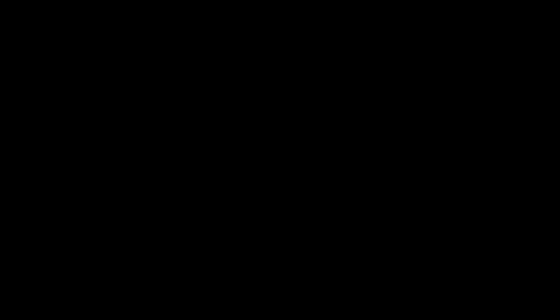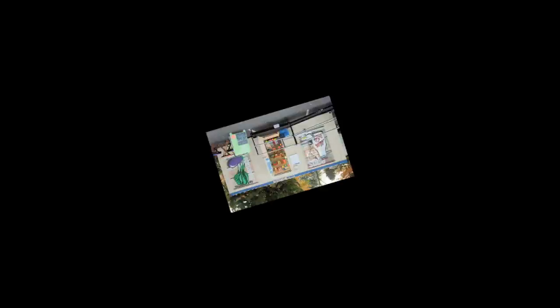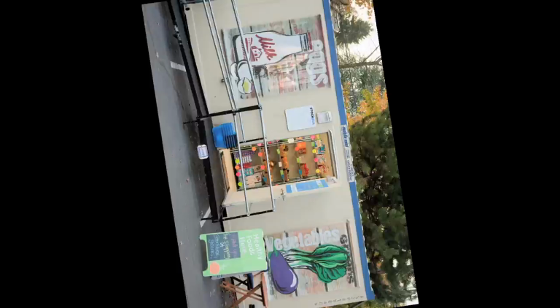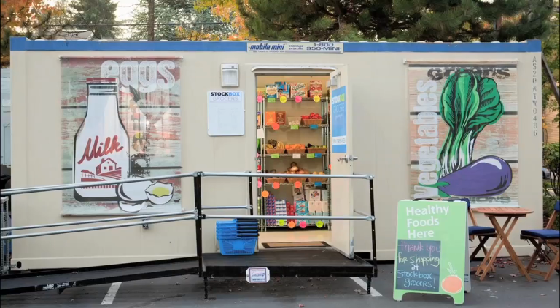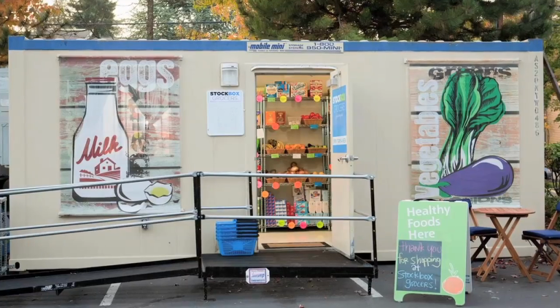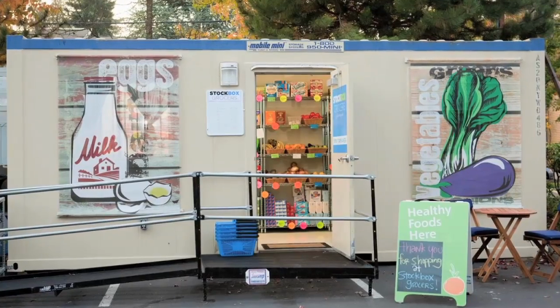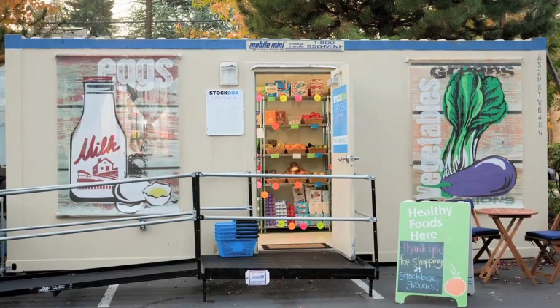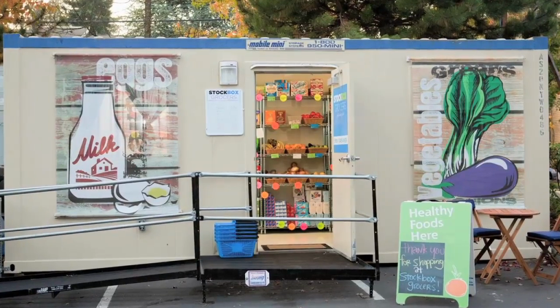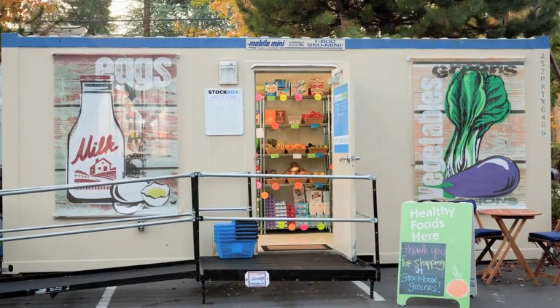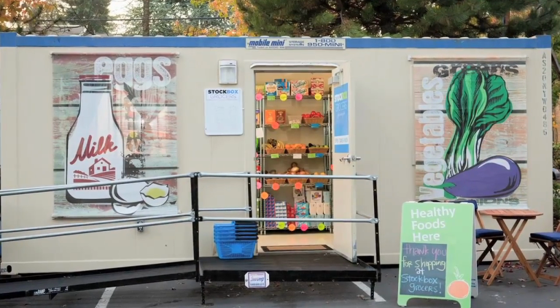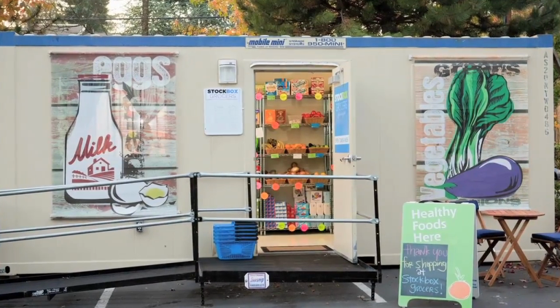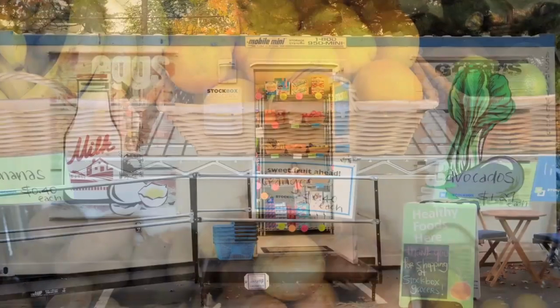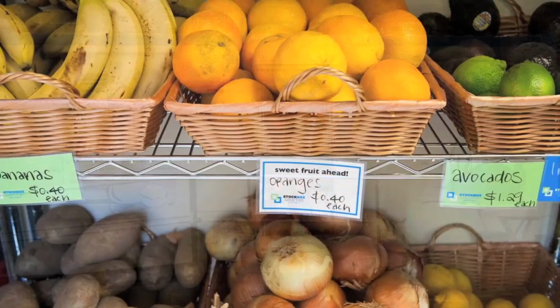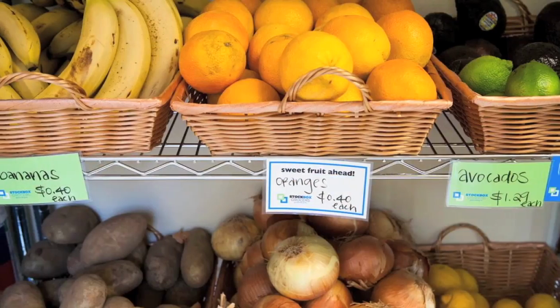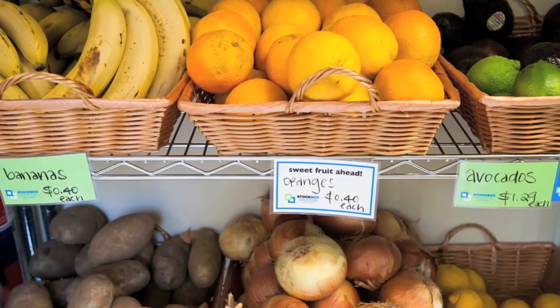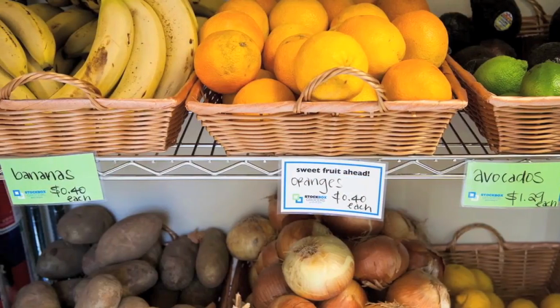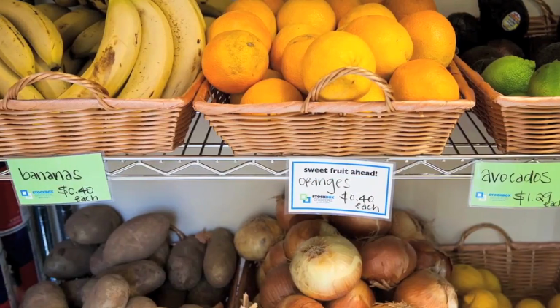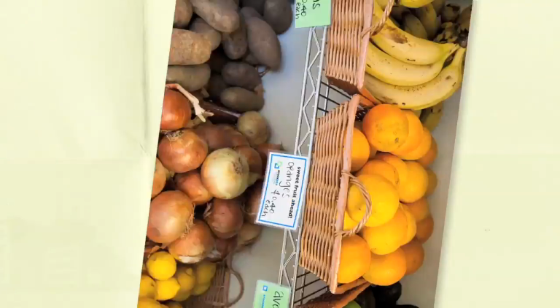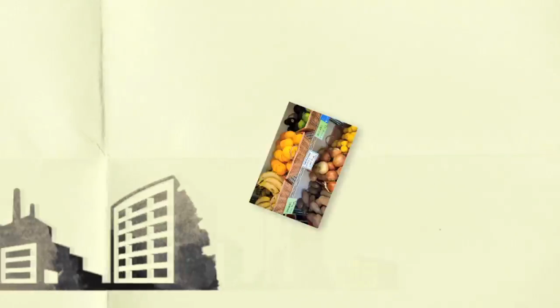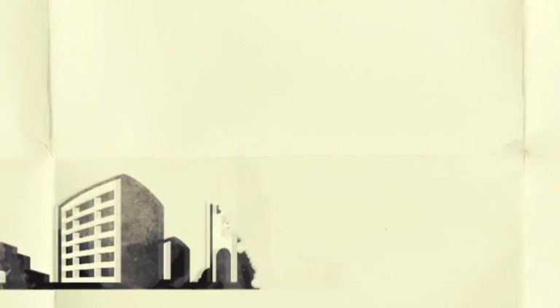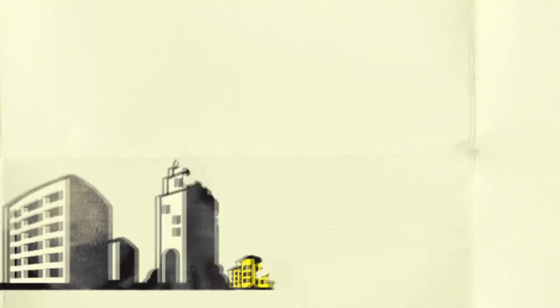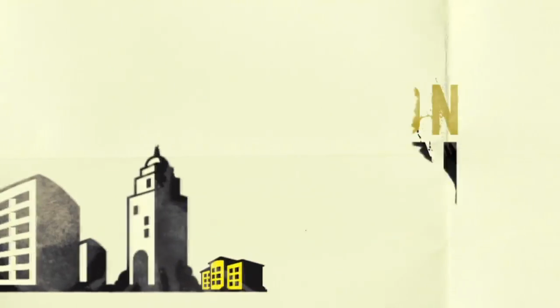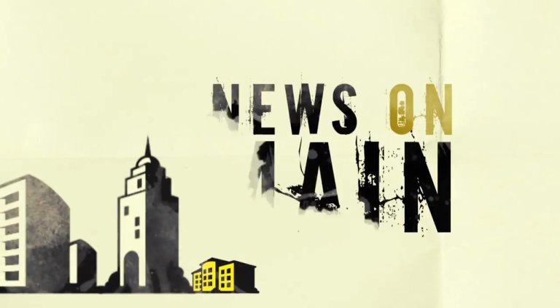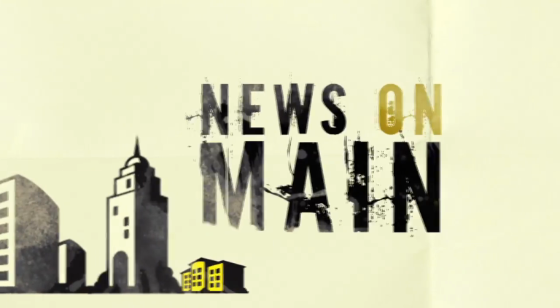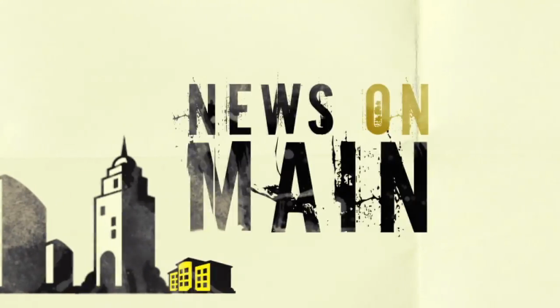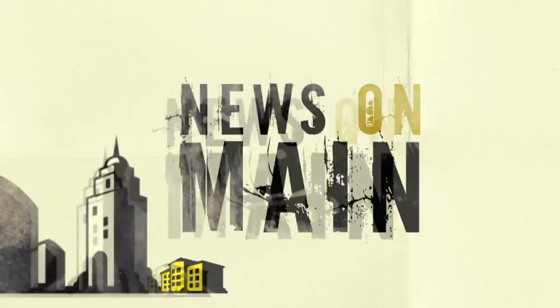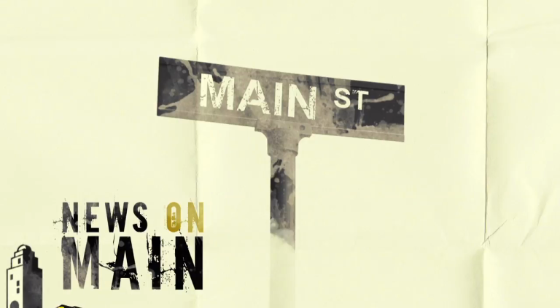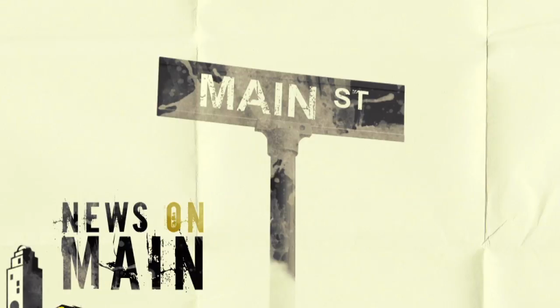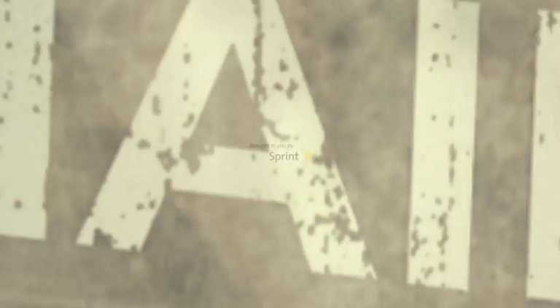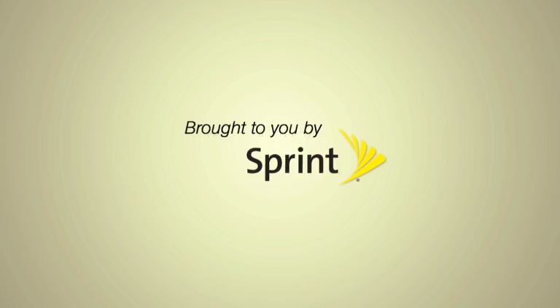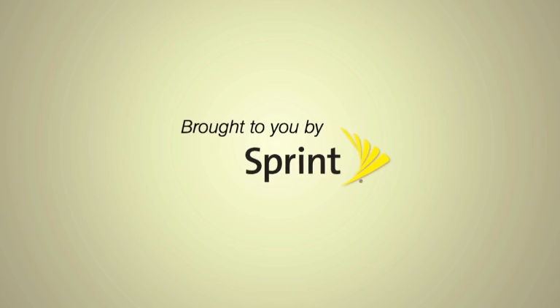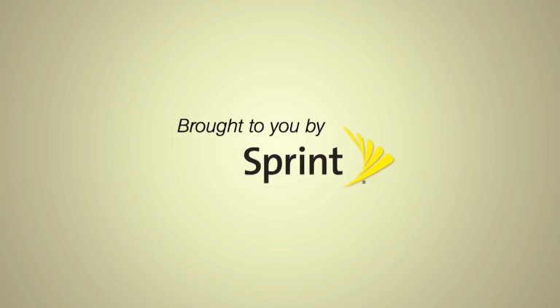A shipping container used as a grocery store. This is News on Maine, your connection to small business.